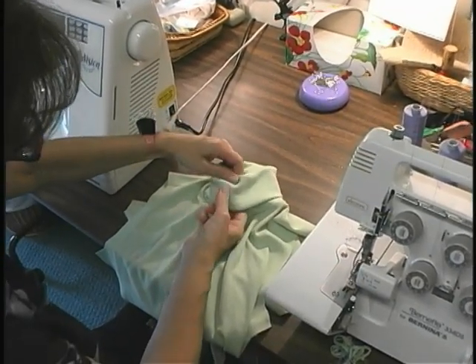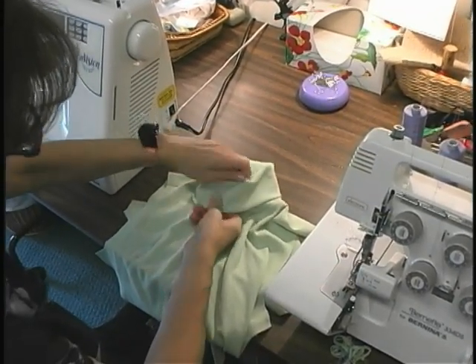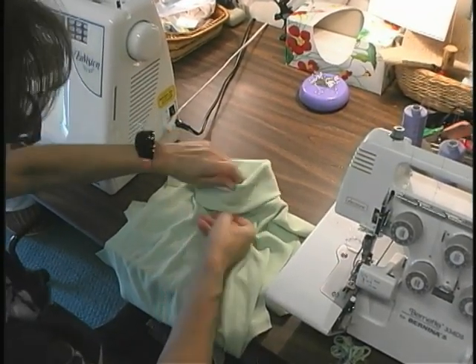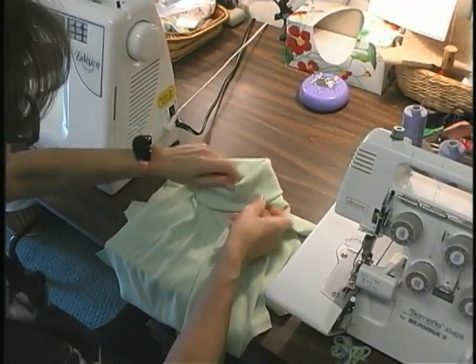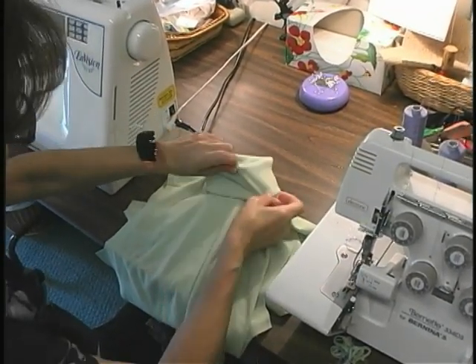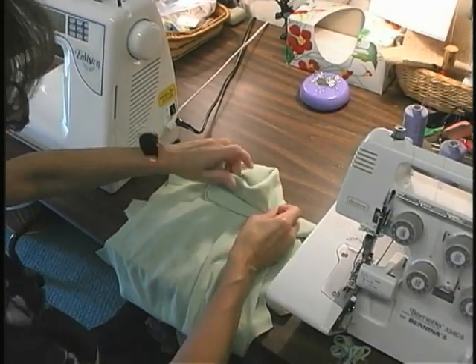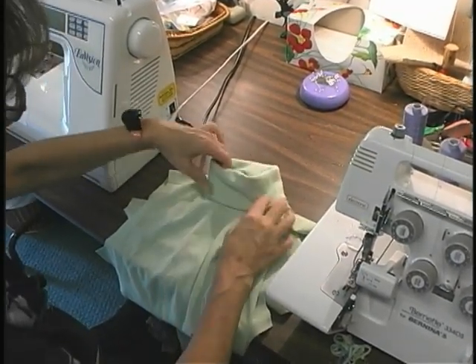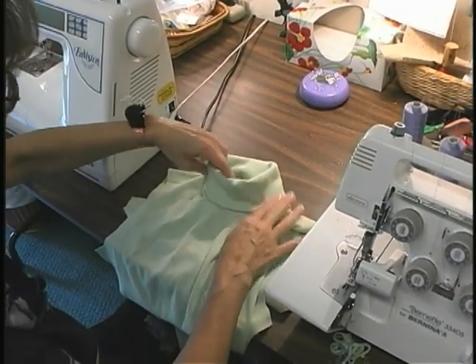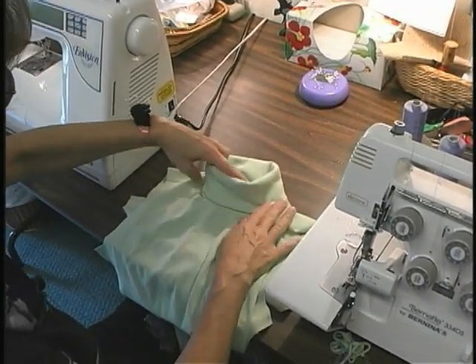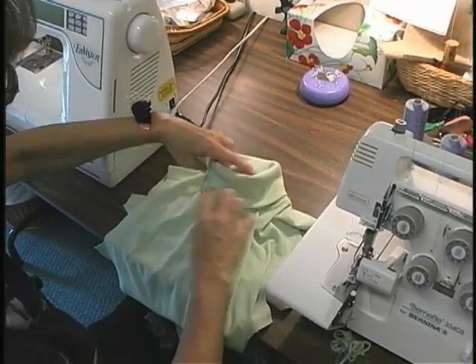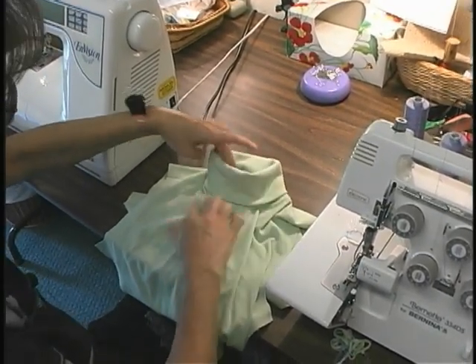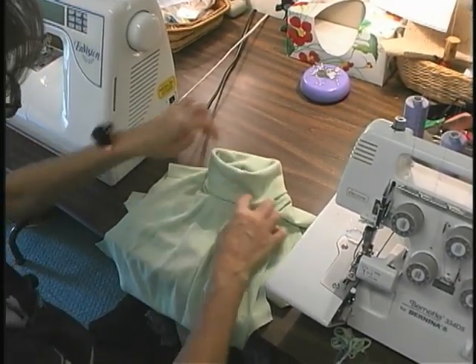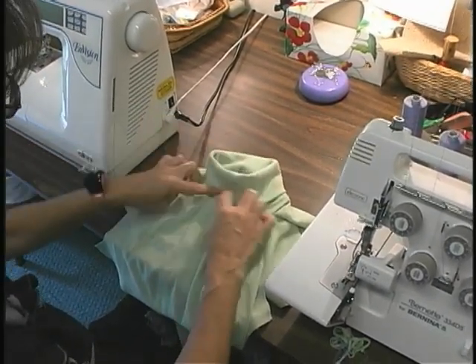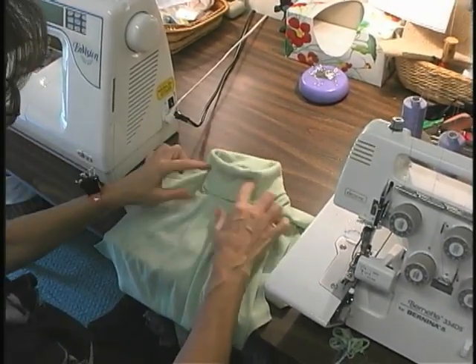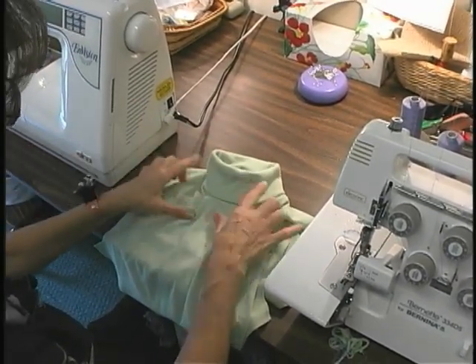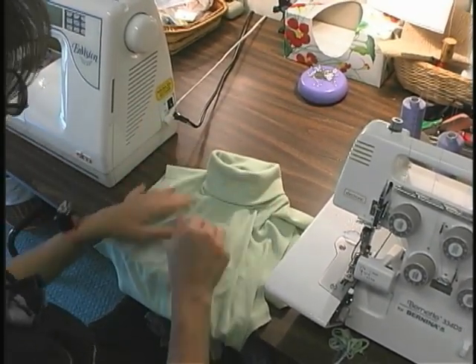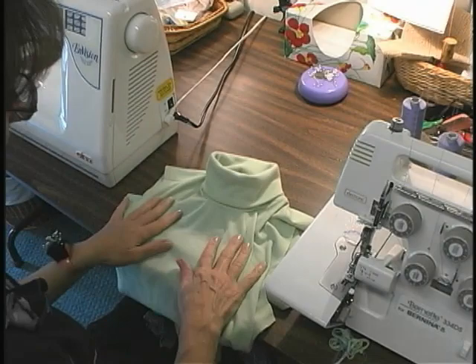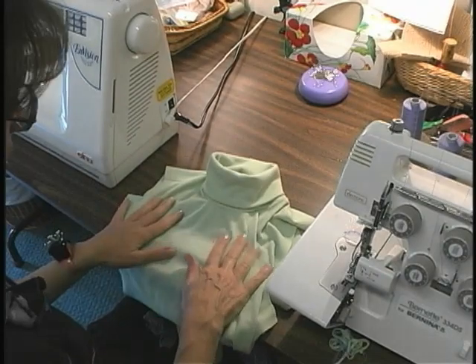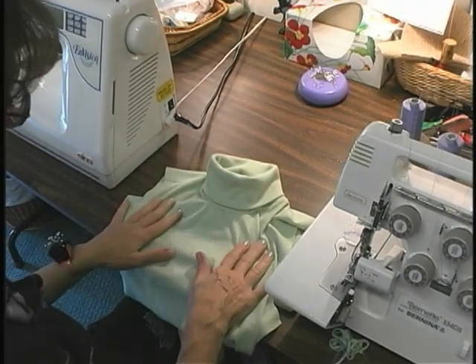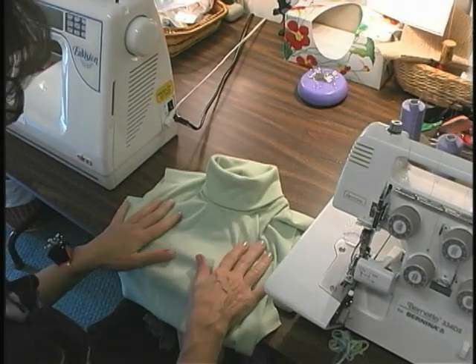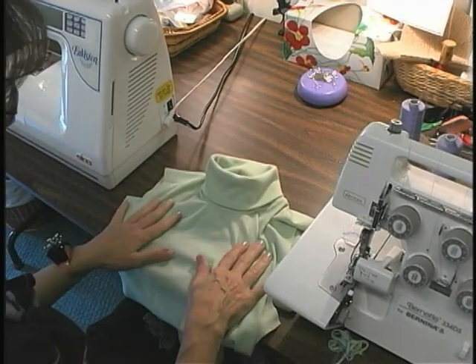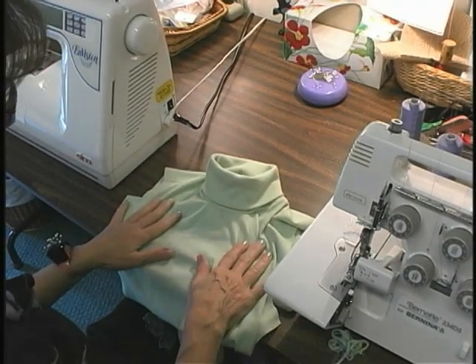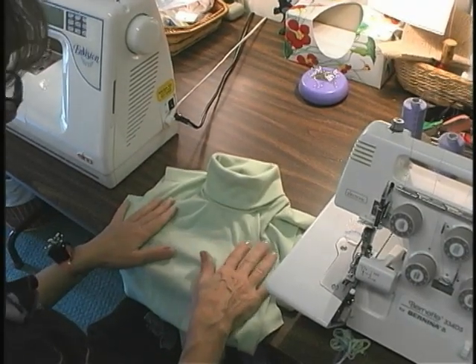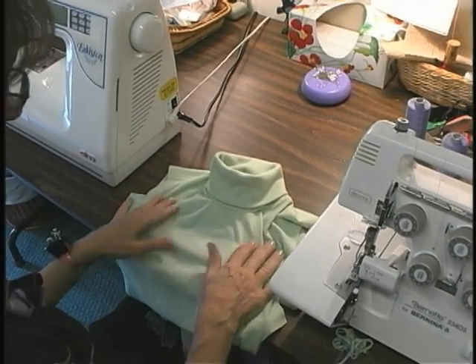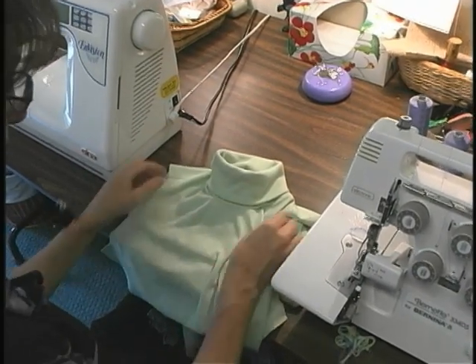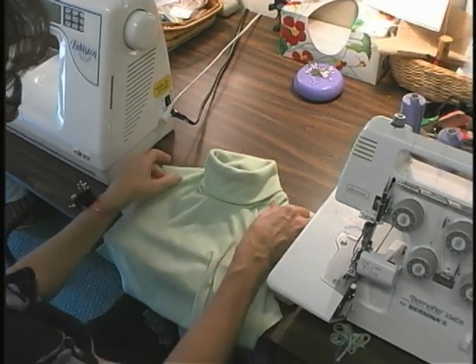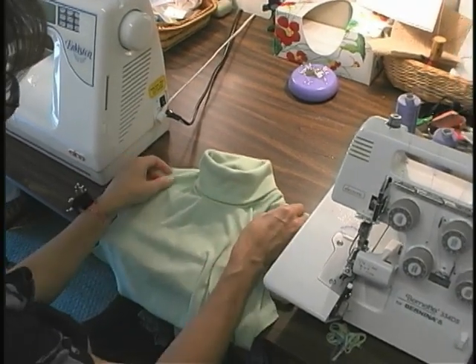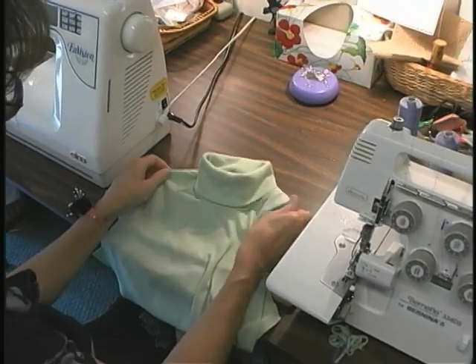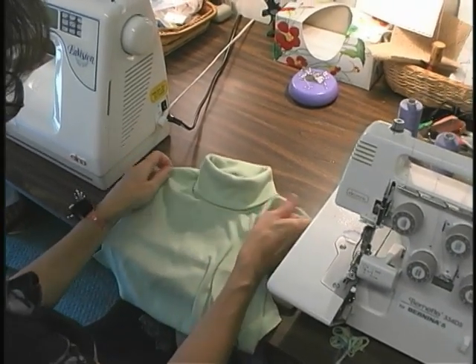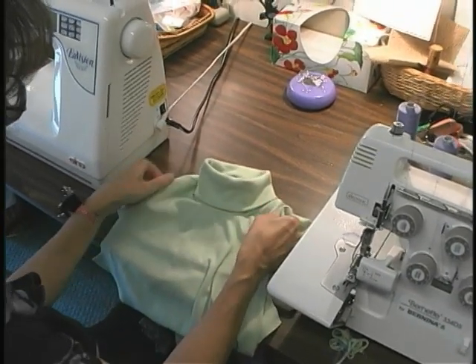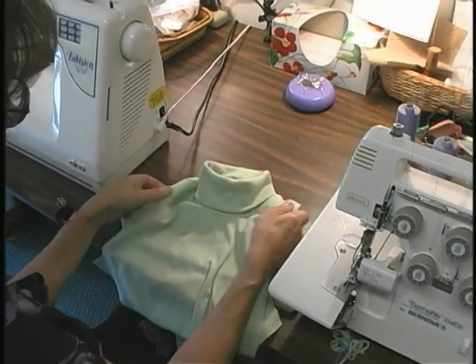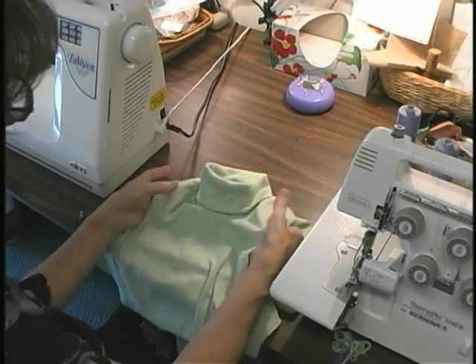If you like a mock turtleneck, you just make it shorter with no fold over — it's the same process.